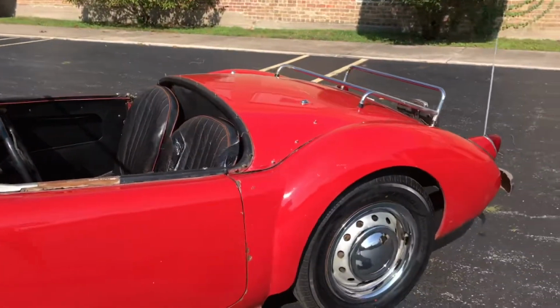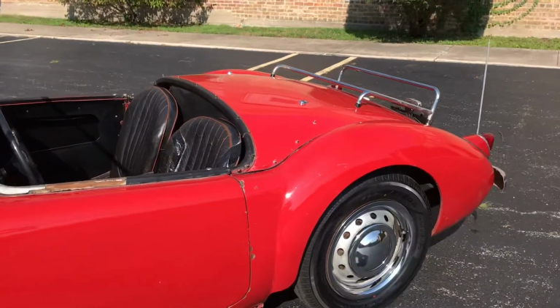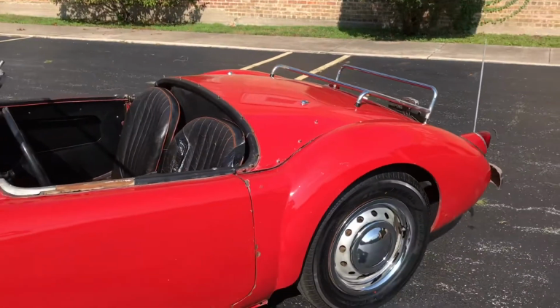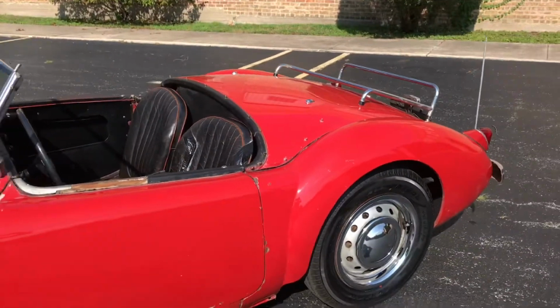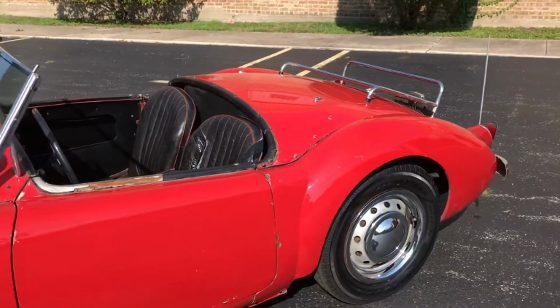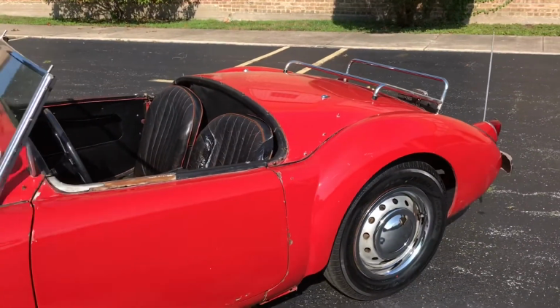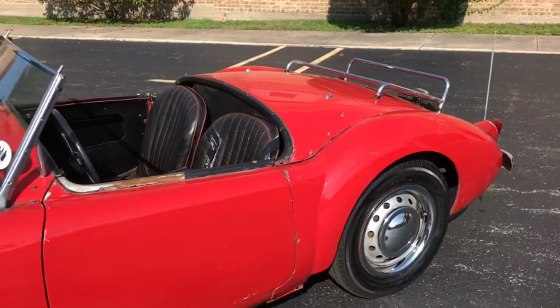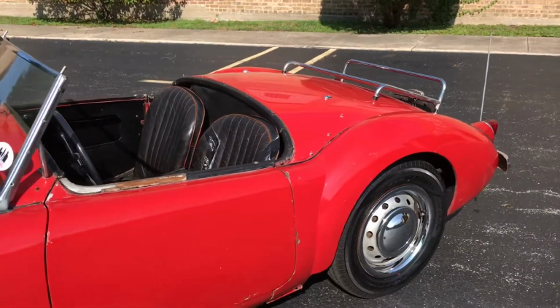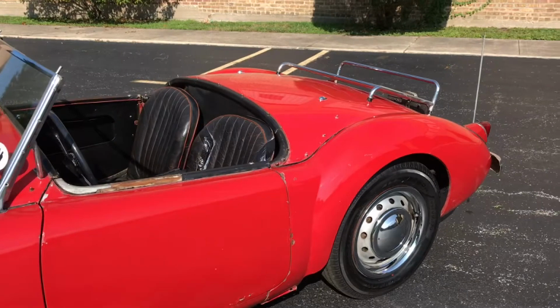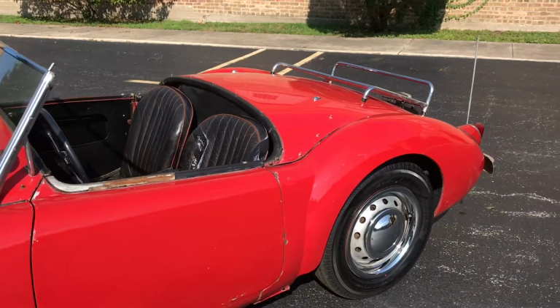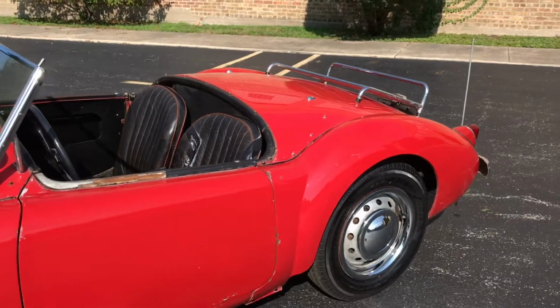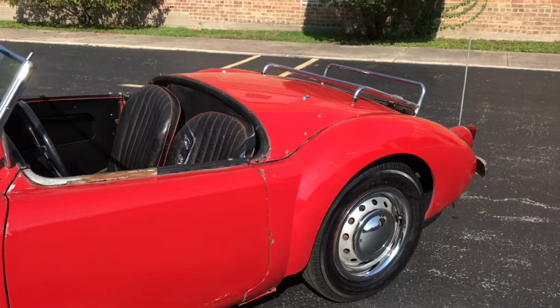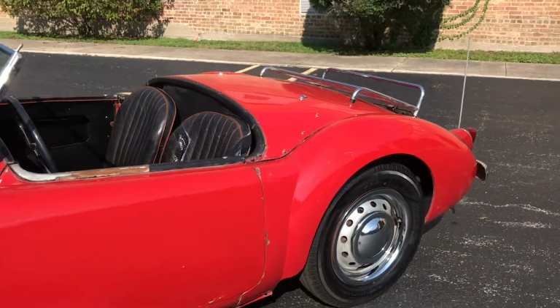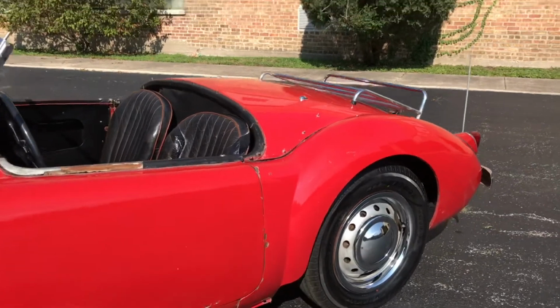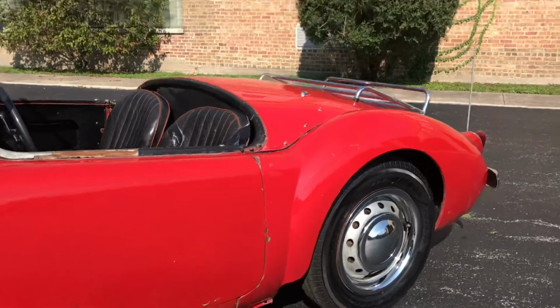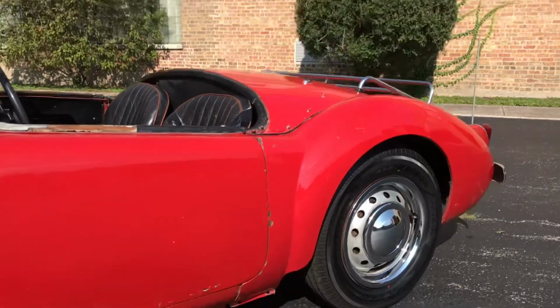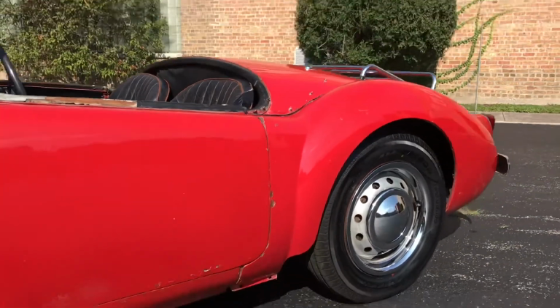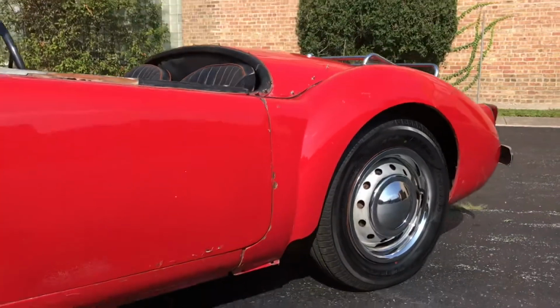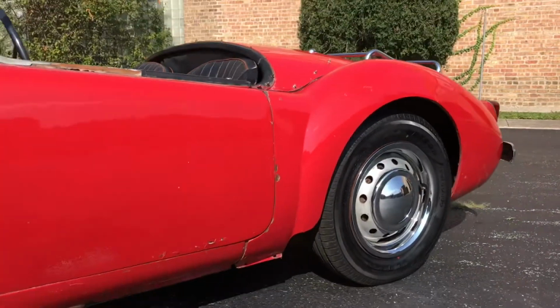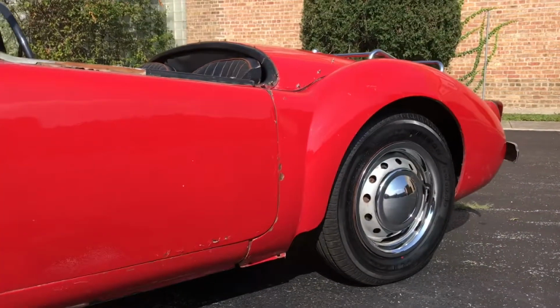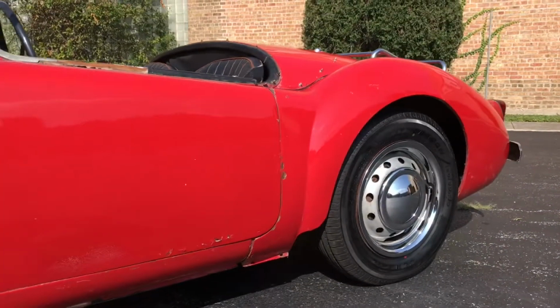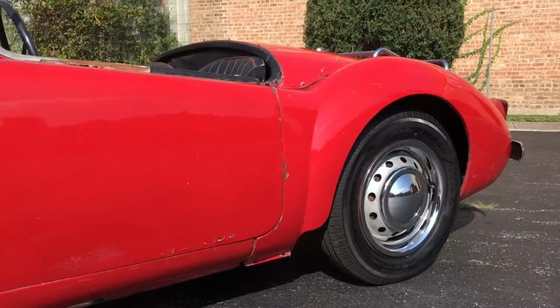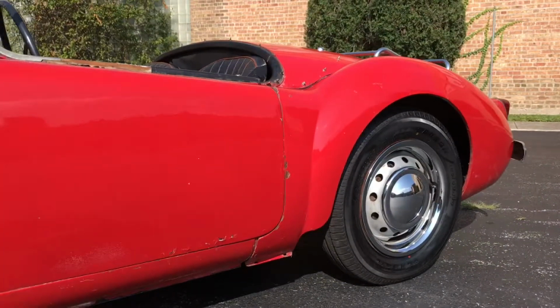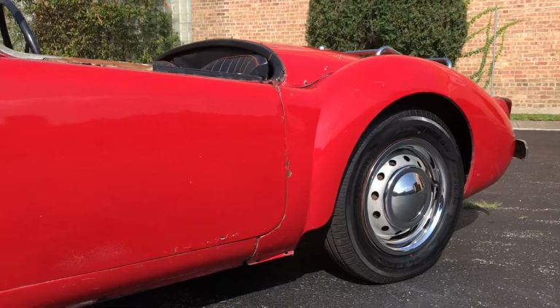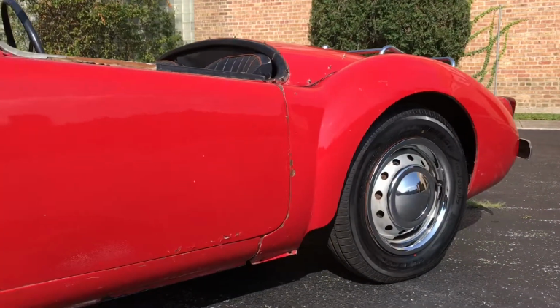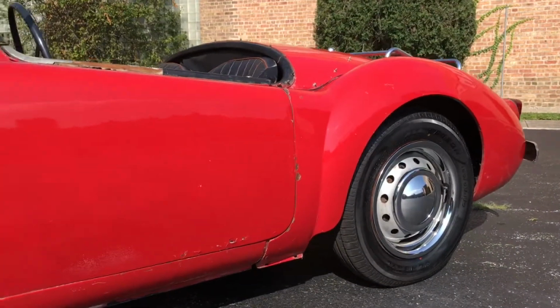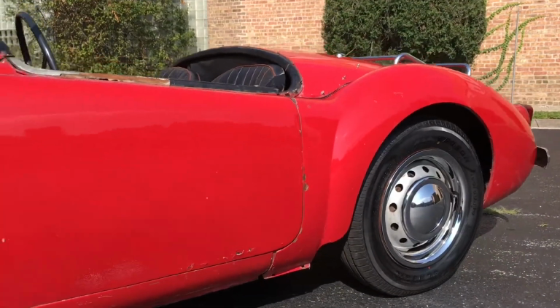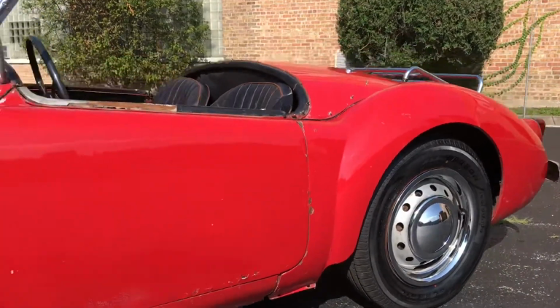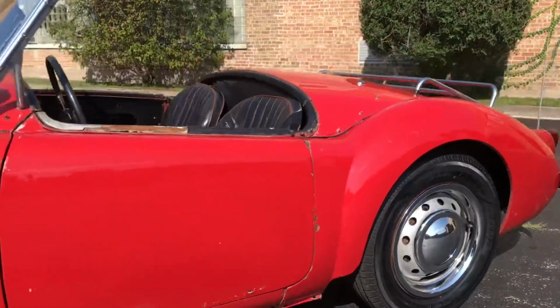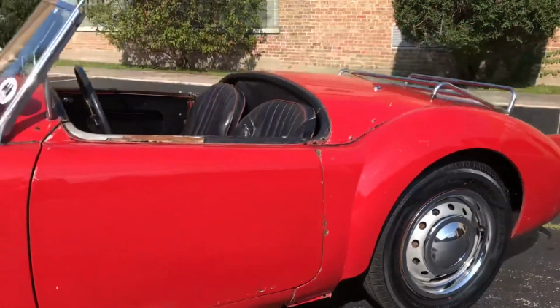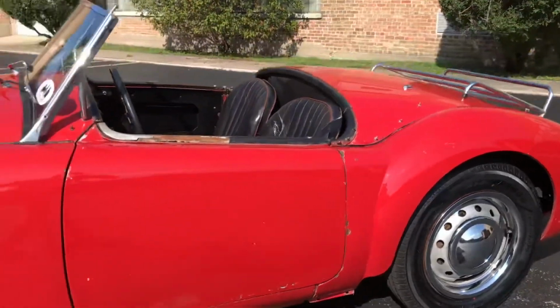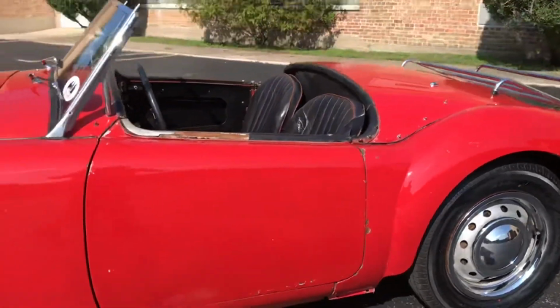Wheels and tires are both excellent. Tires are like new. The steelies and chrome hubs look very good — no dents or dings on them.